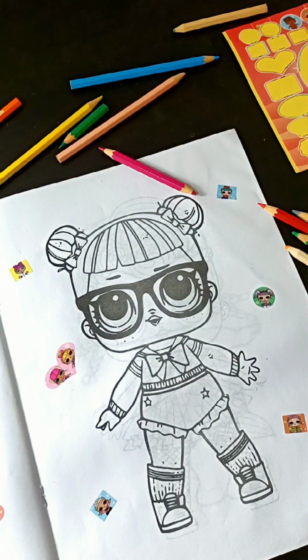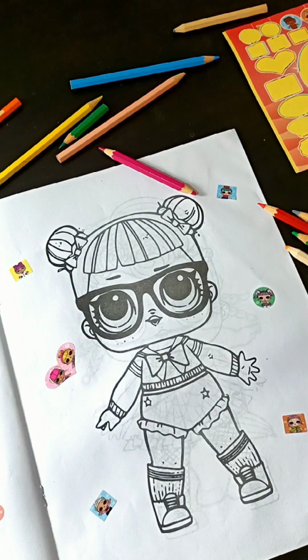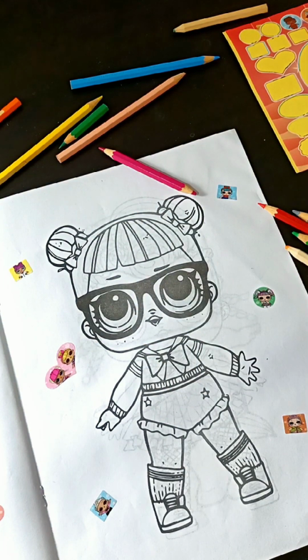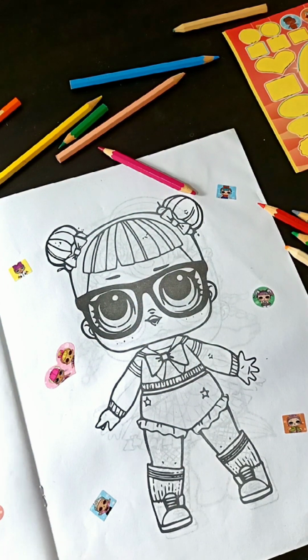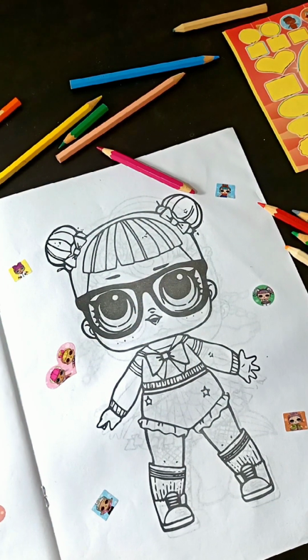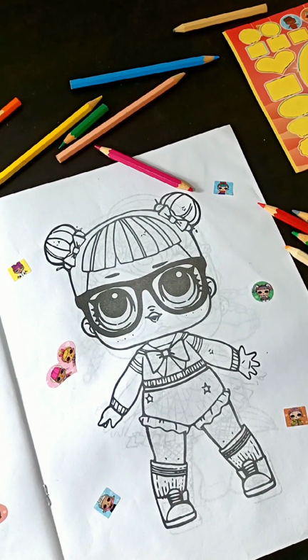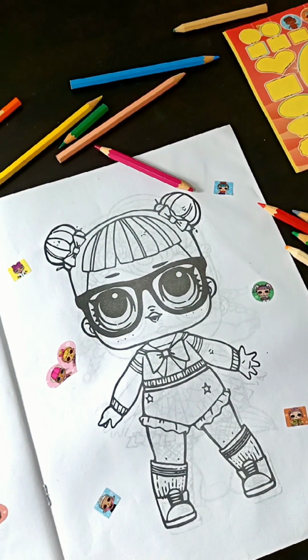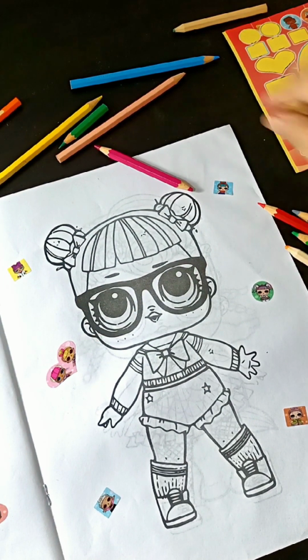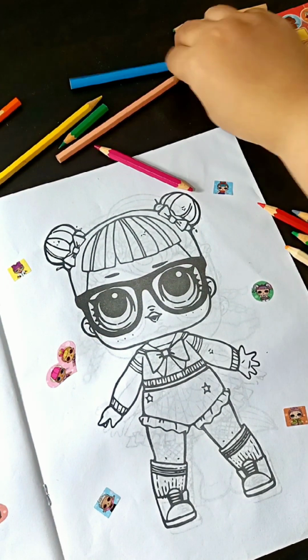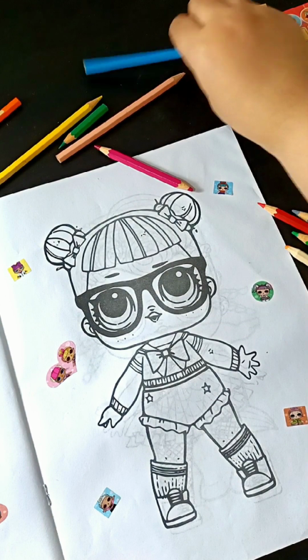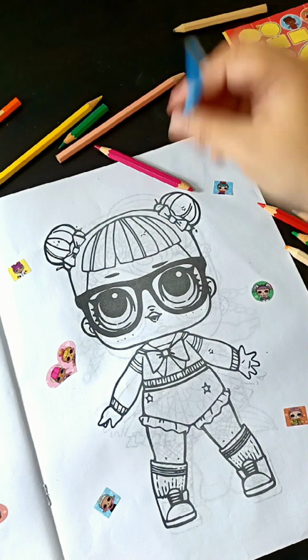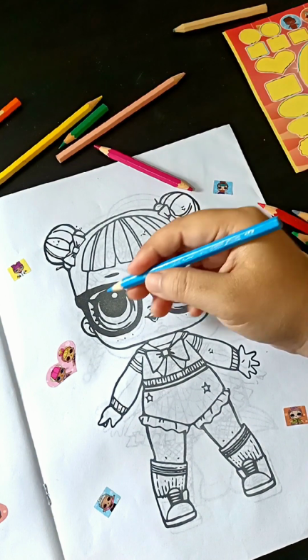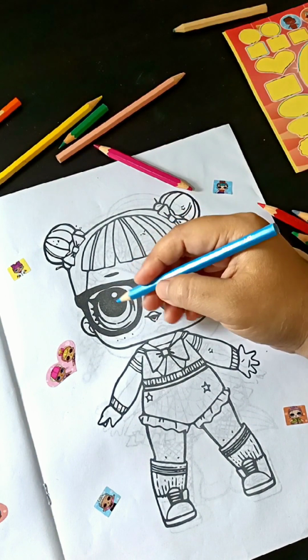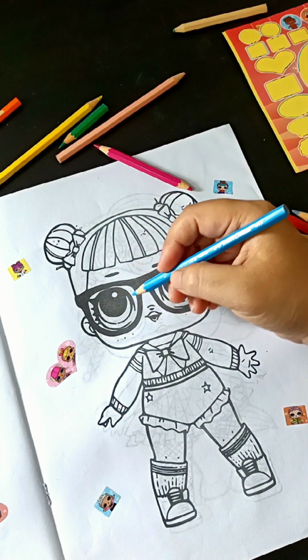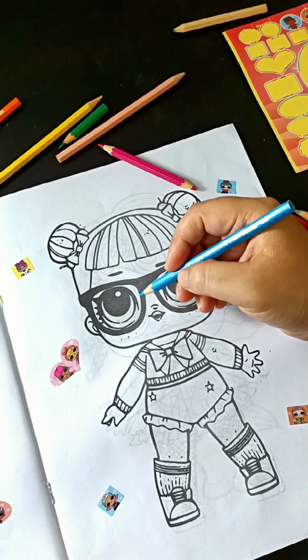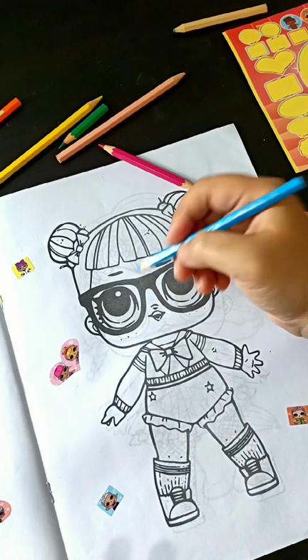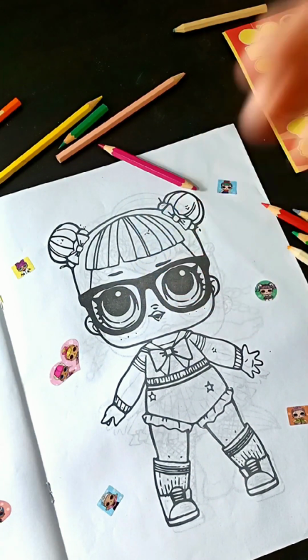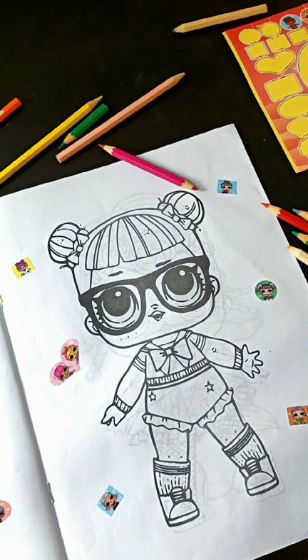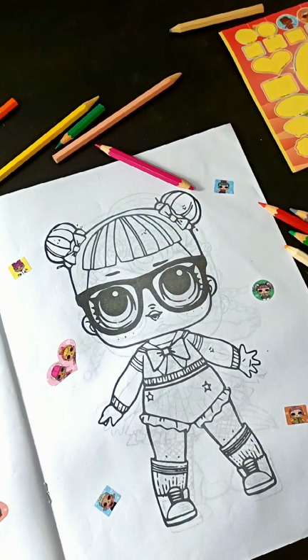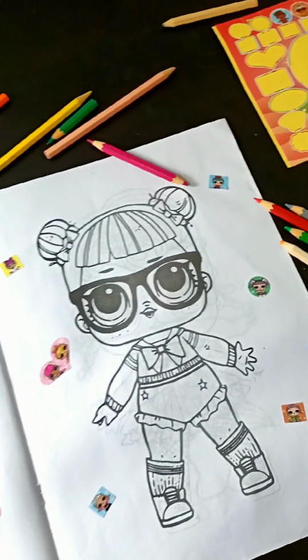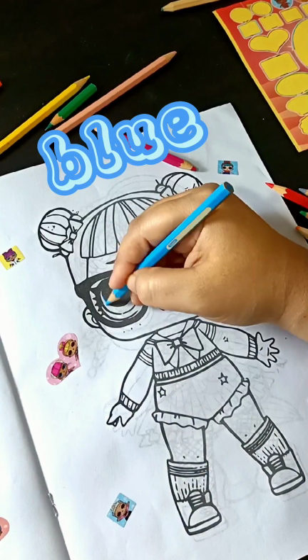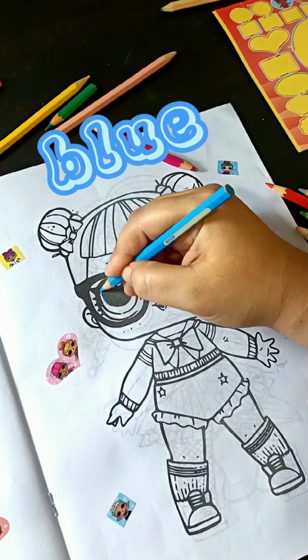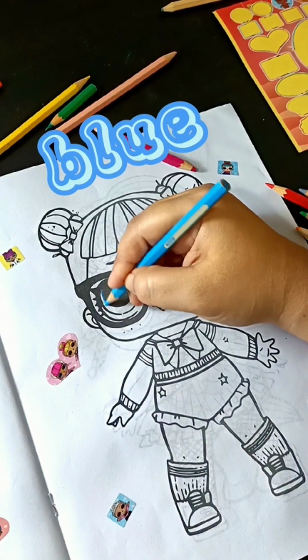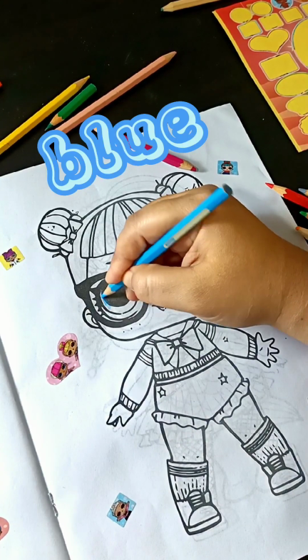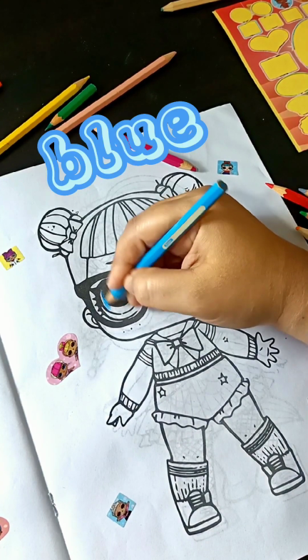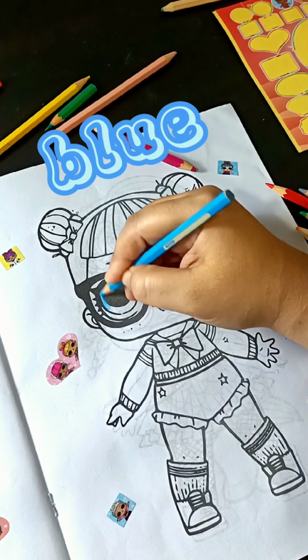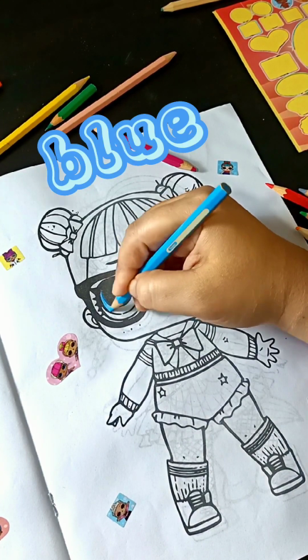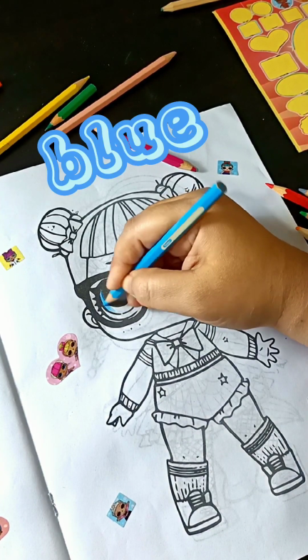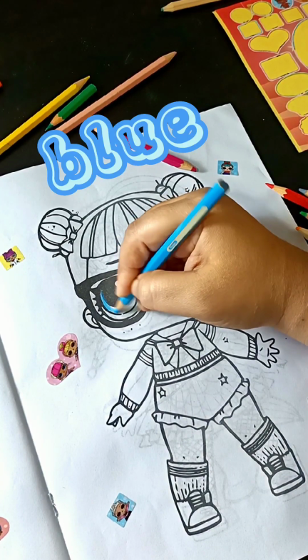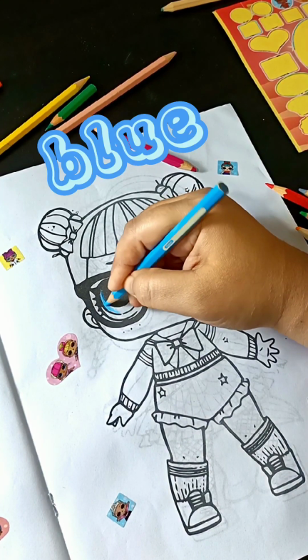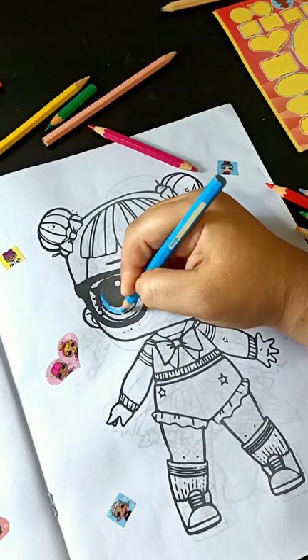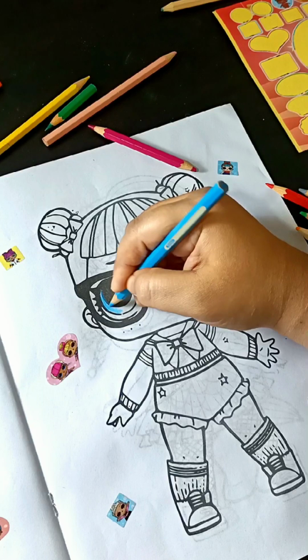Okay, the sticker is done. Now it's time for coloring. Blue, let's color with blue color.